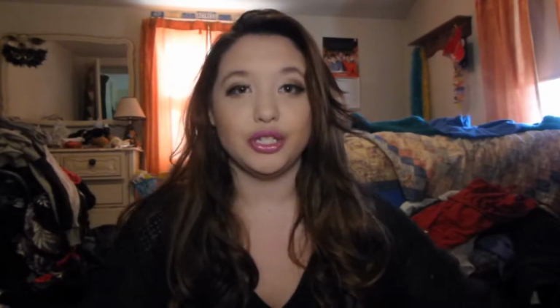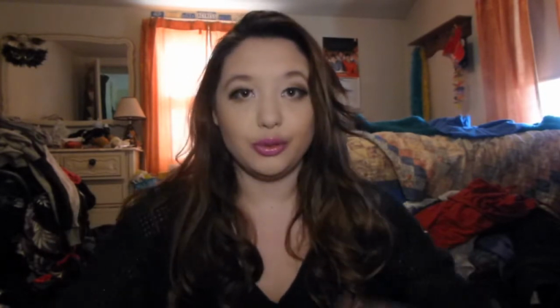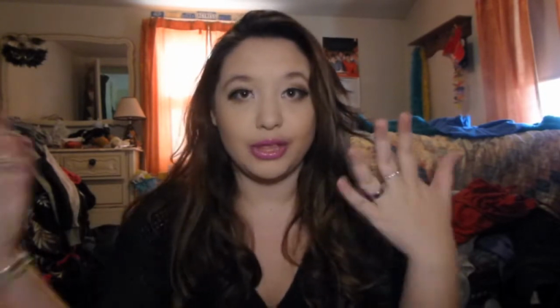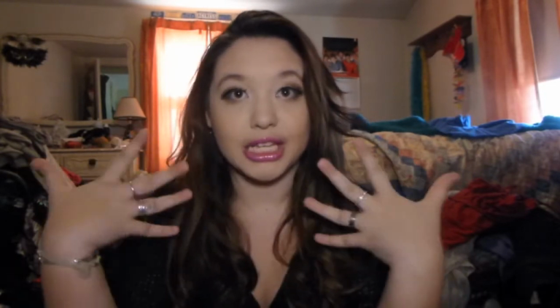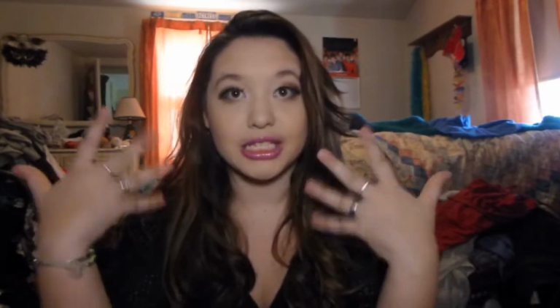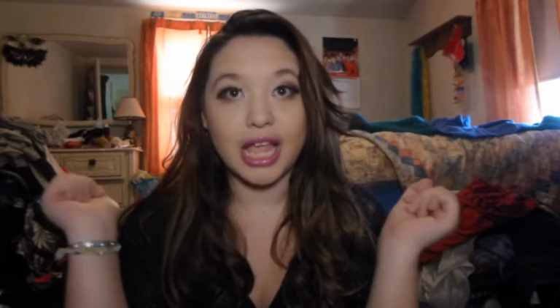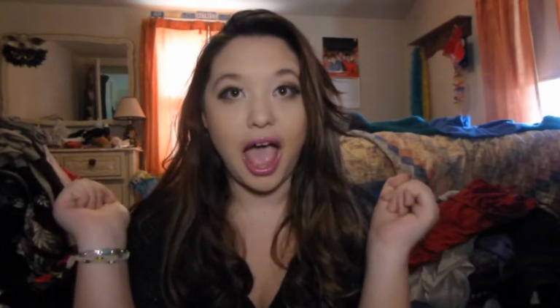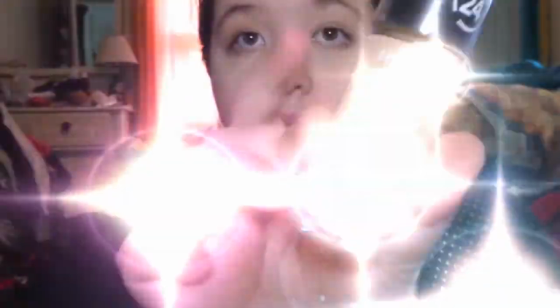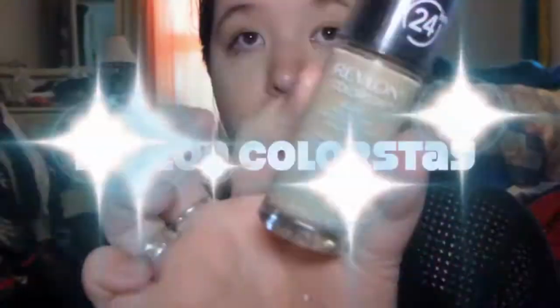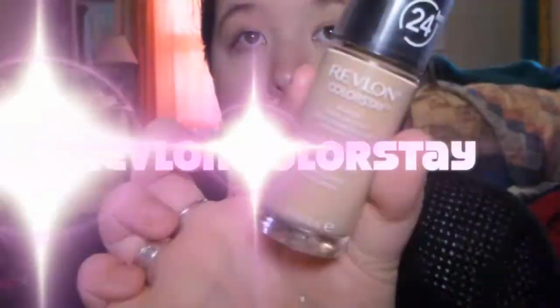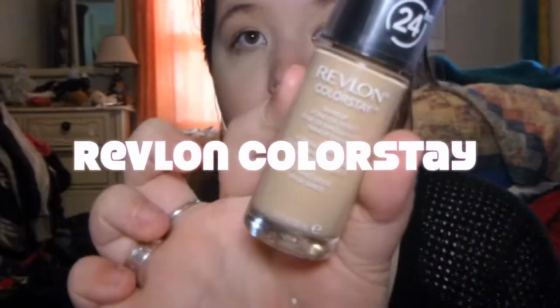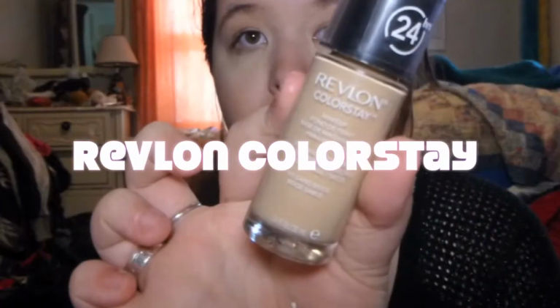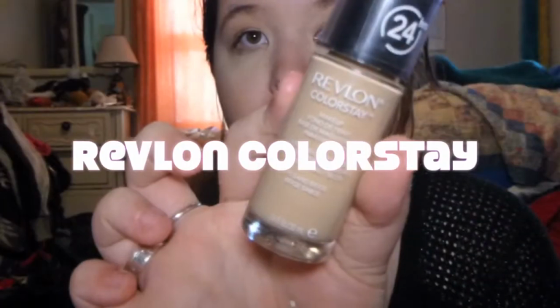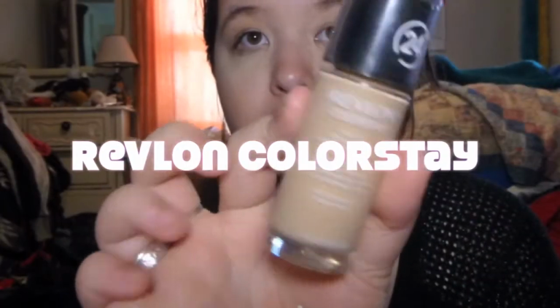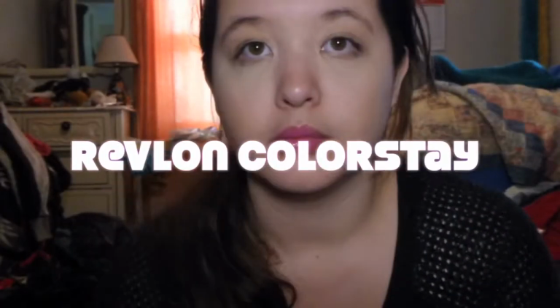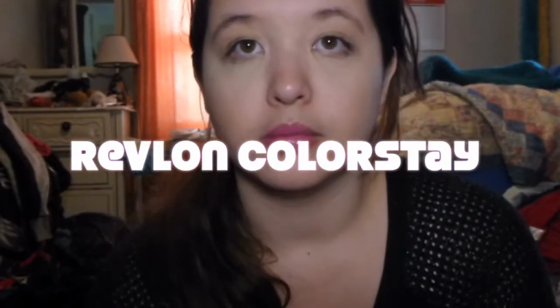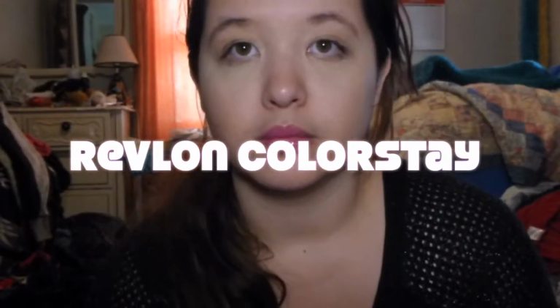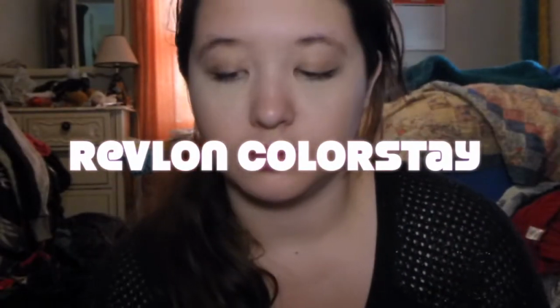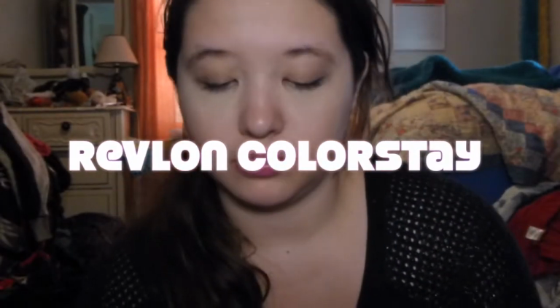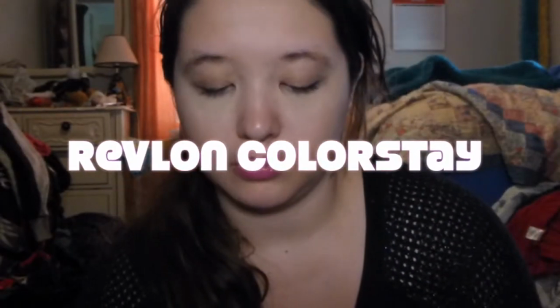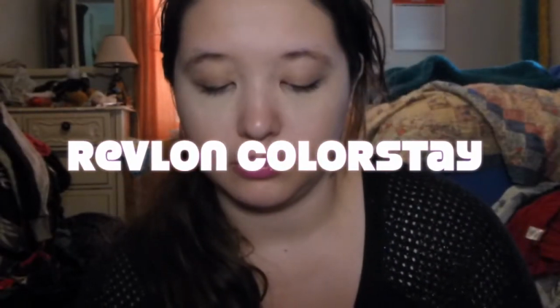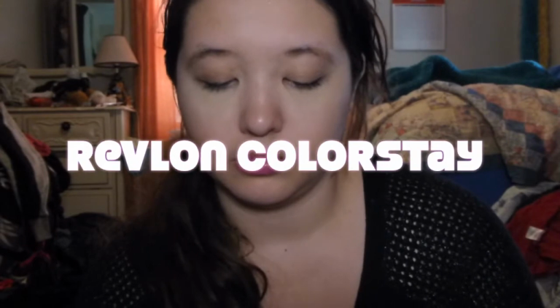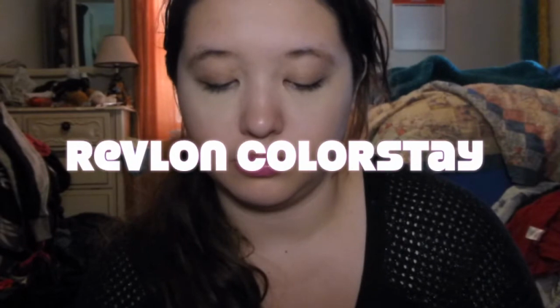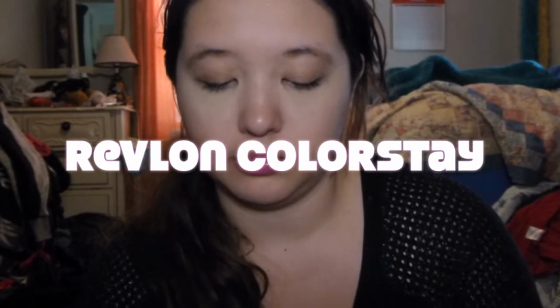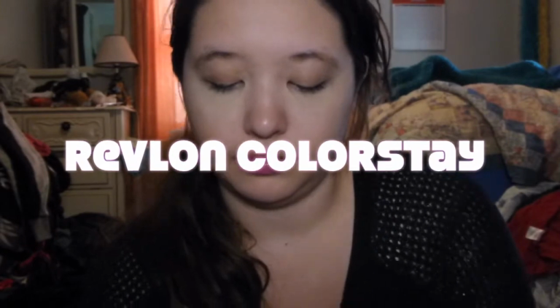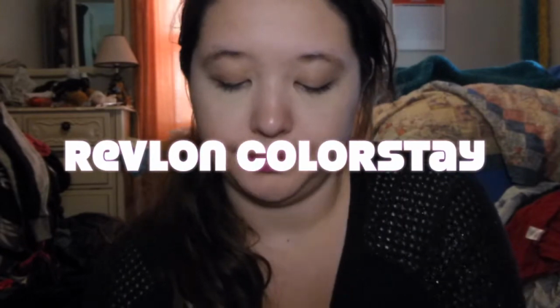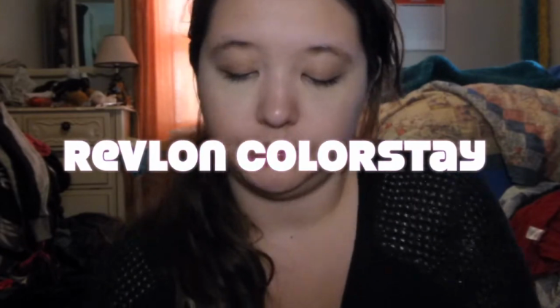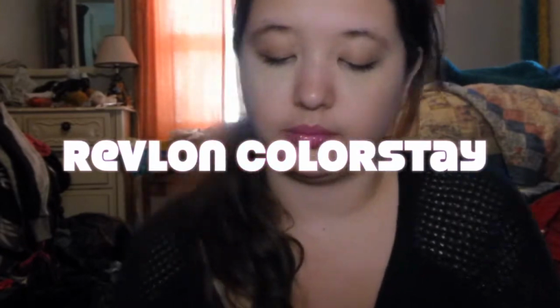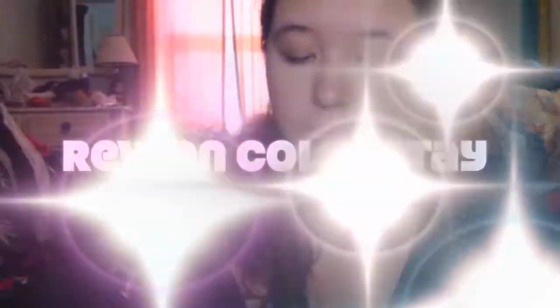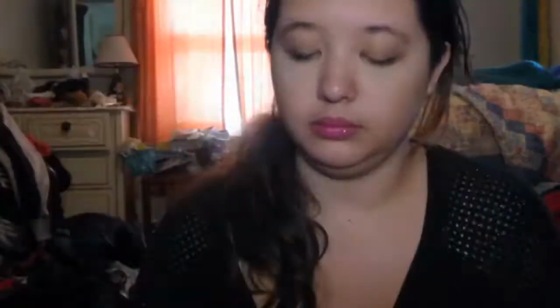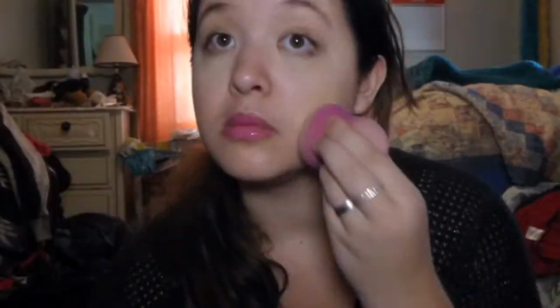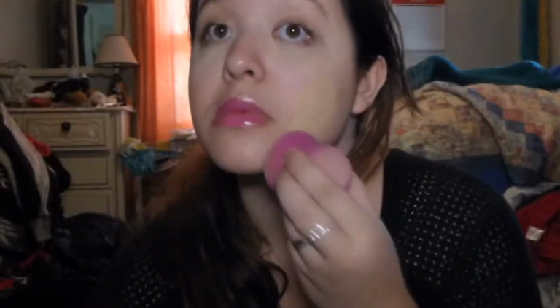Just taking my Revlon color stain, I'm going to put this all over my face with a damp Beauty Blender.